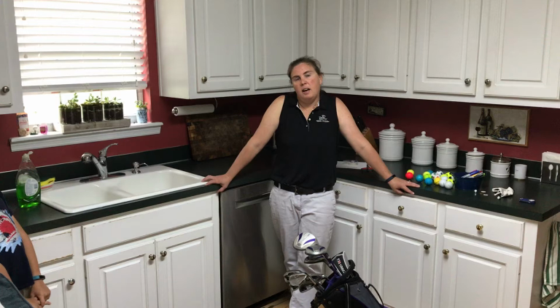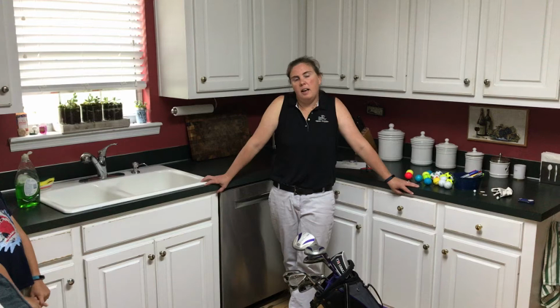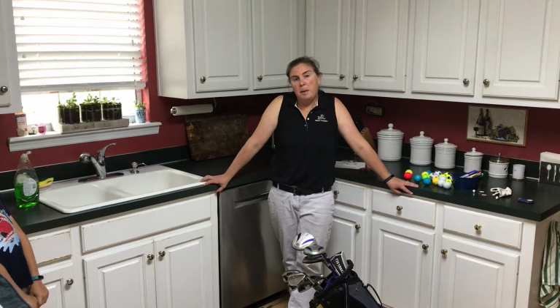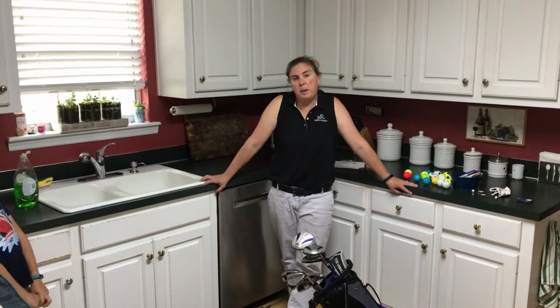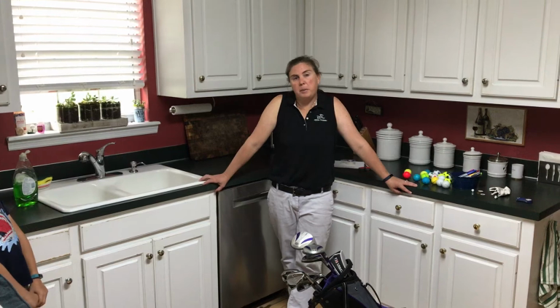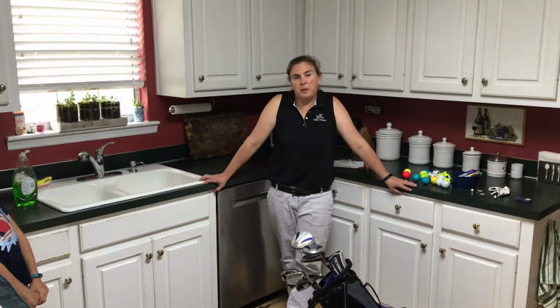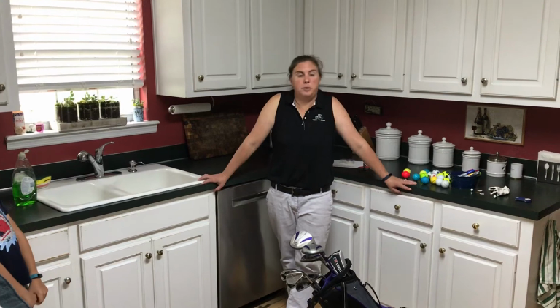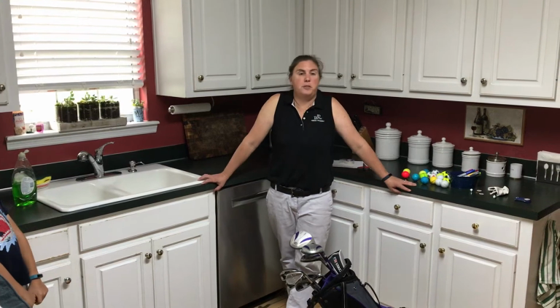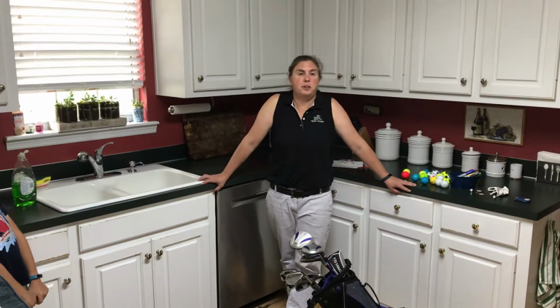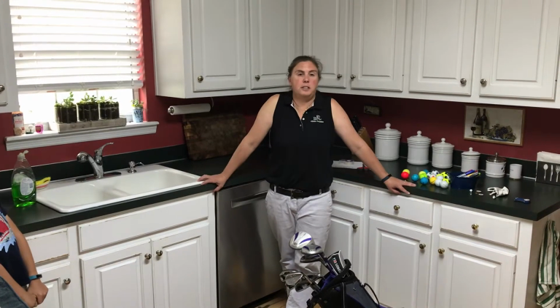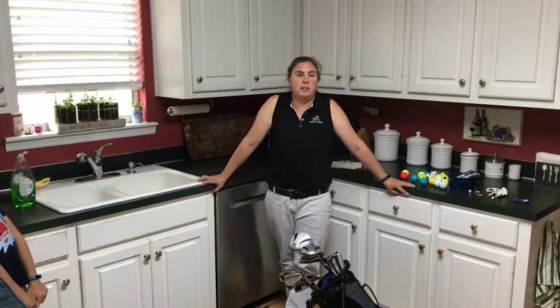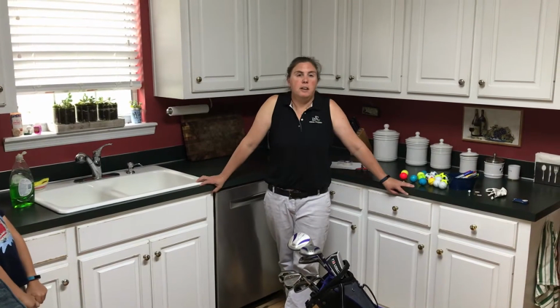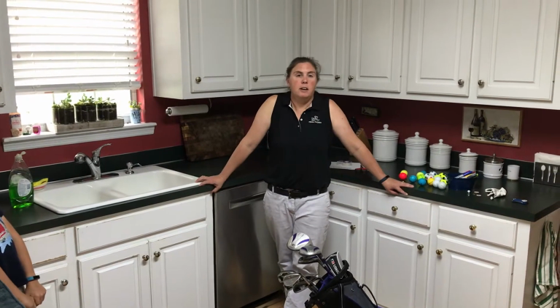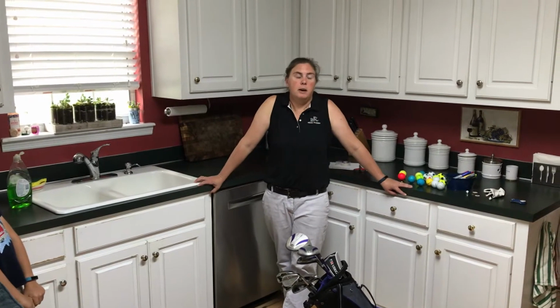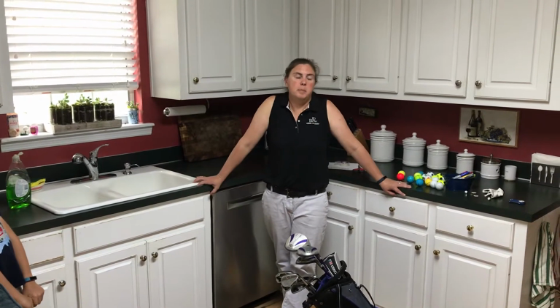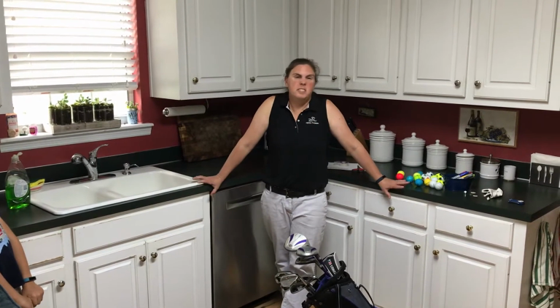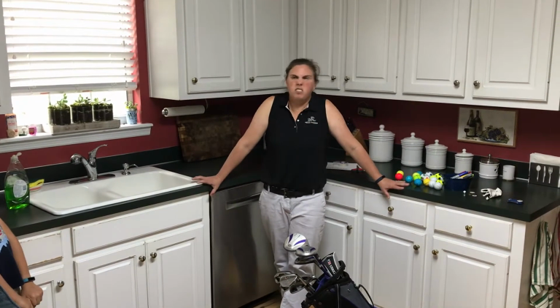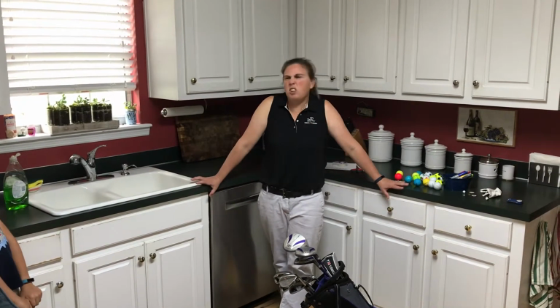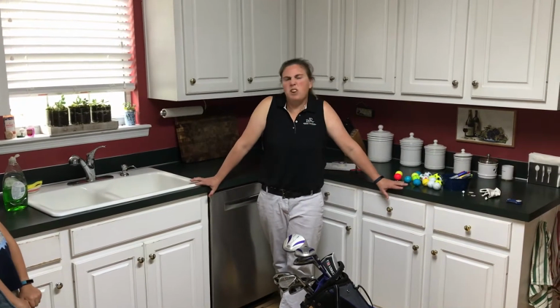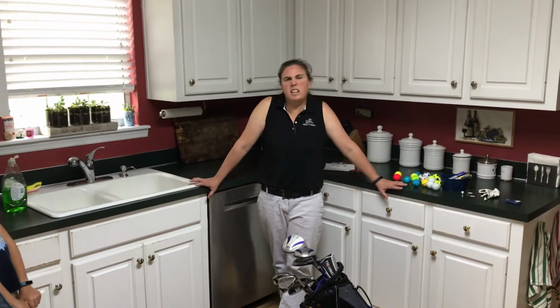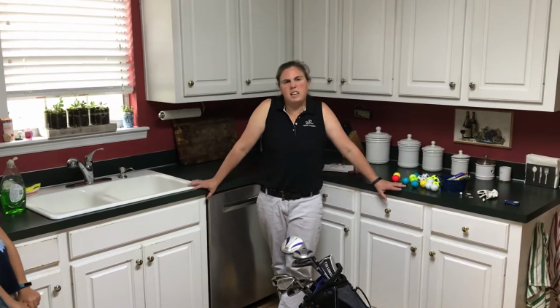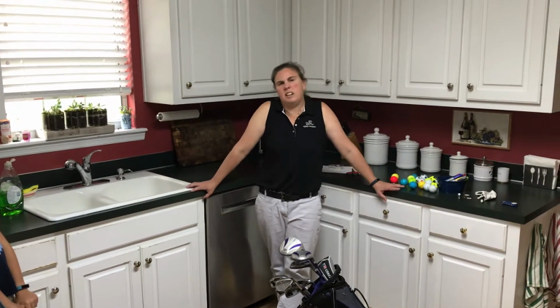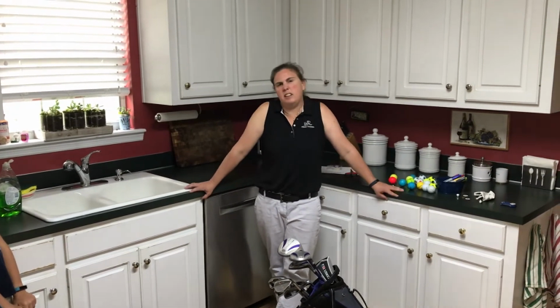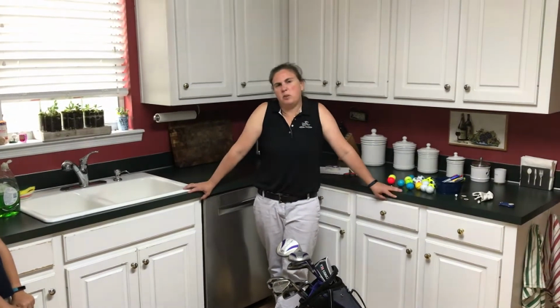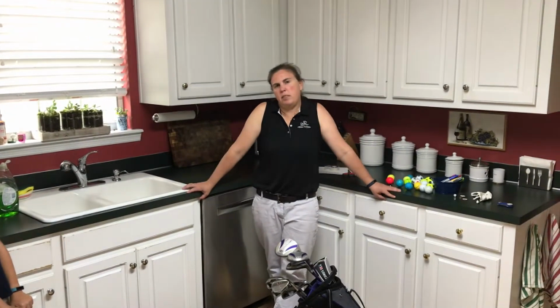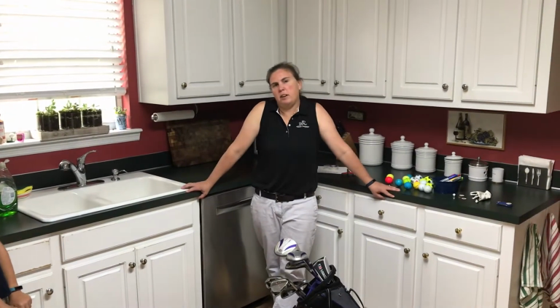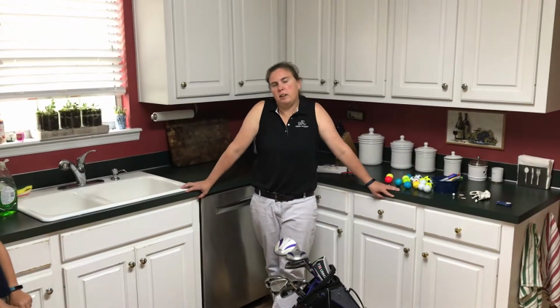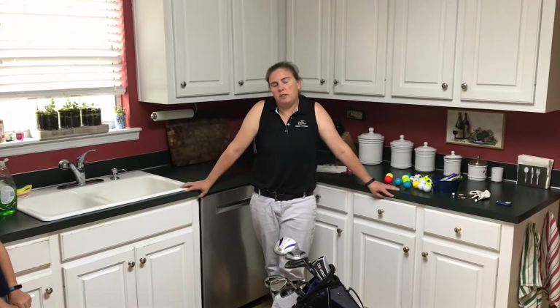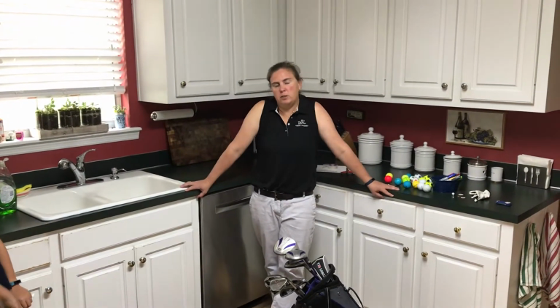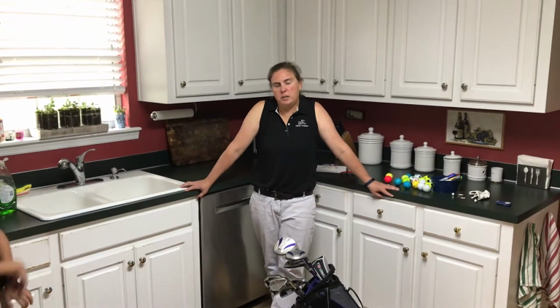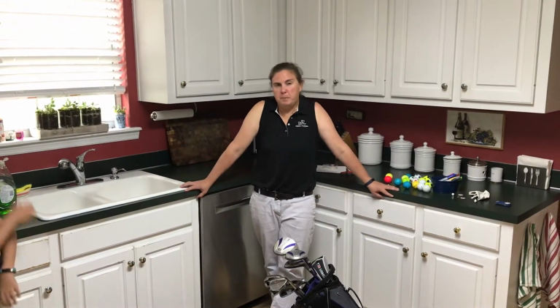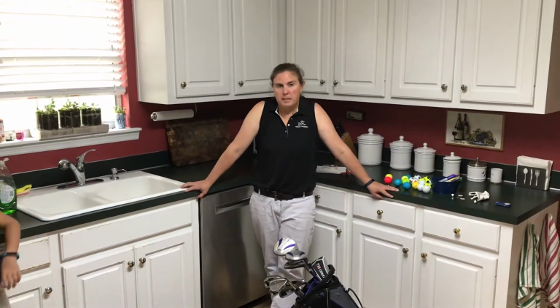Hi, I'm Abby Welch with The First Tee. It's a little rainy day today, so I thought I'd give you a tip inside.